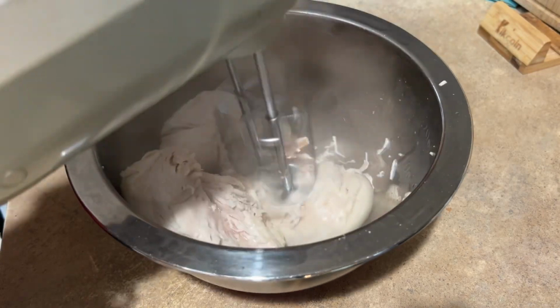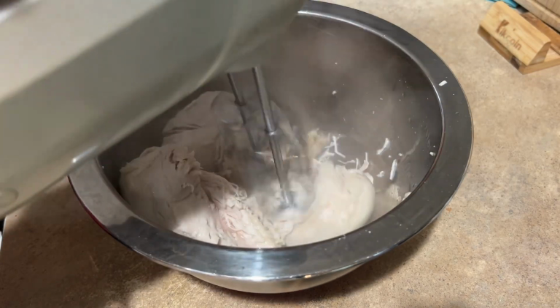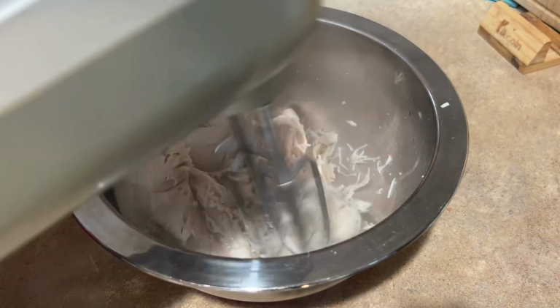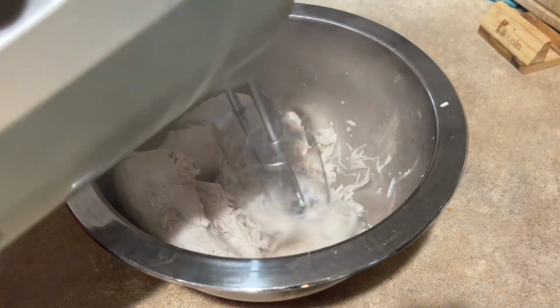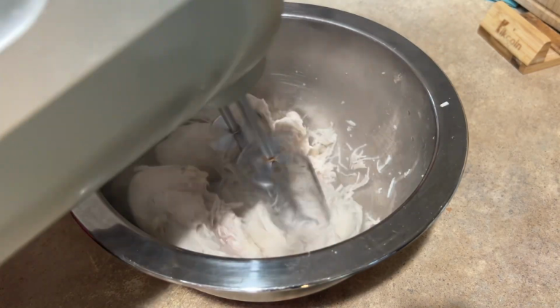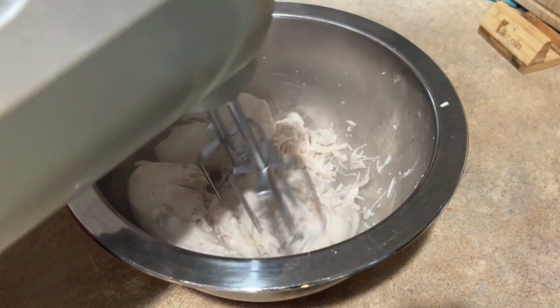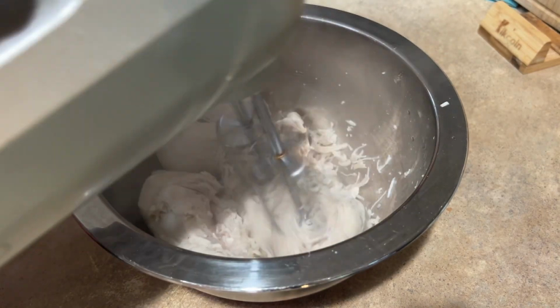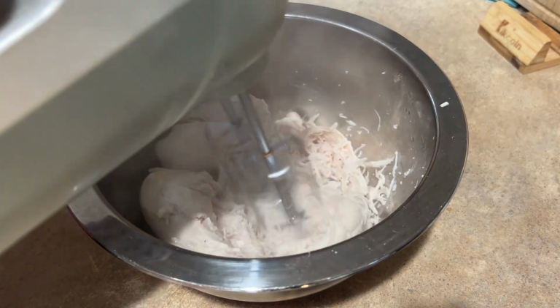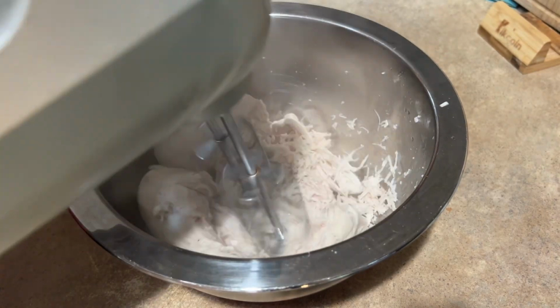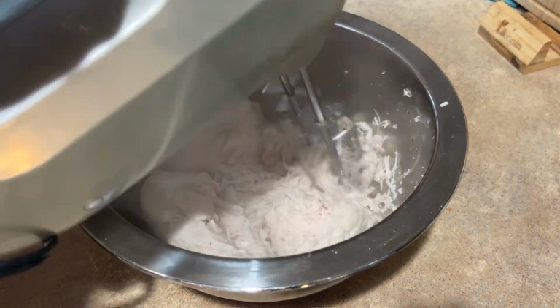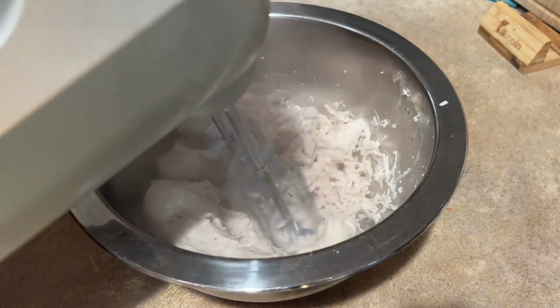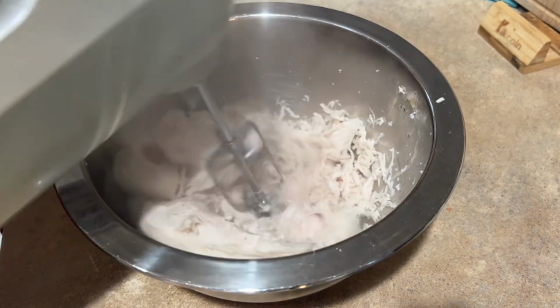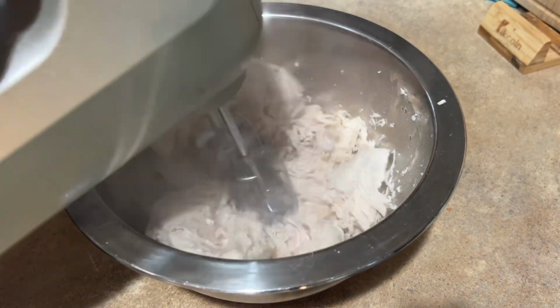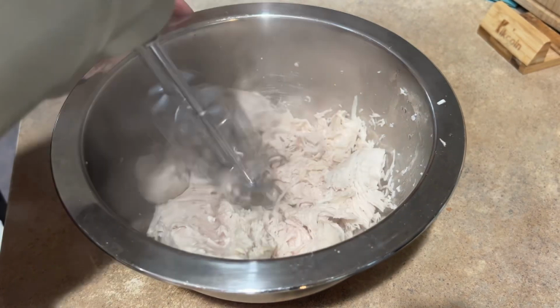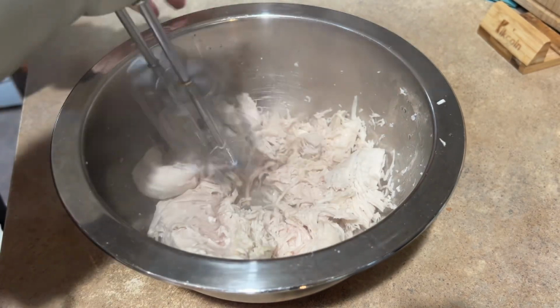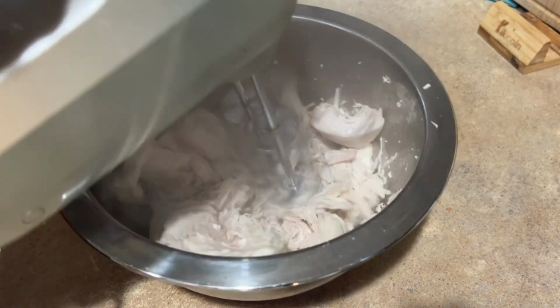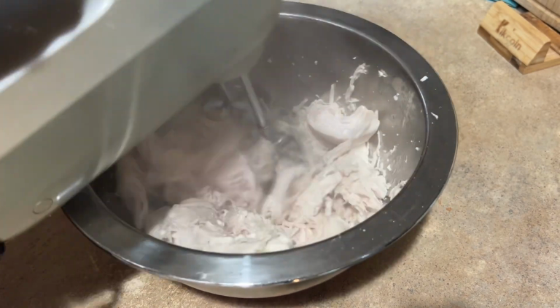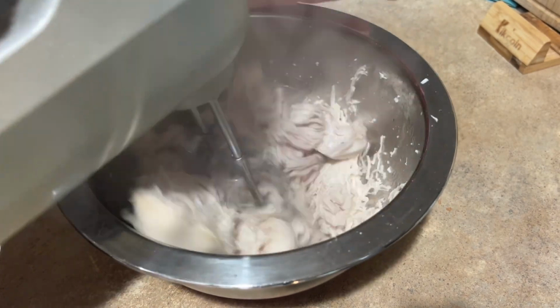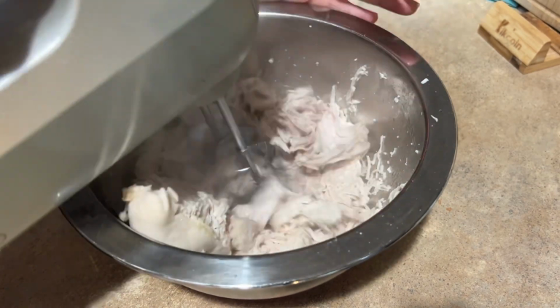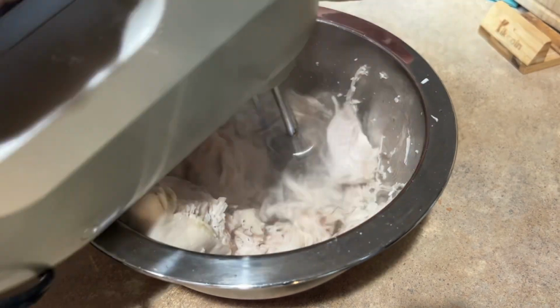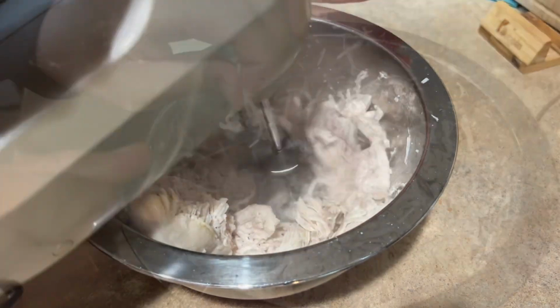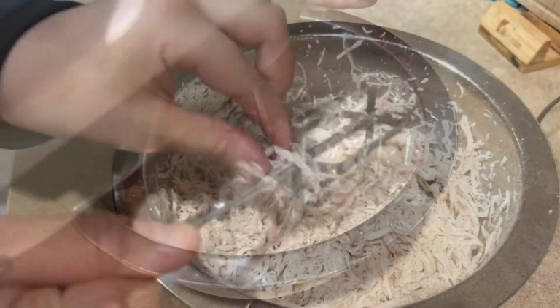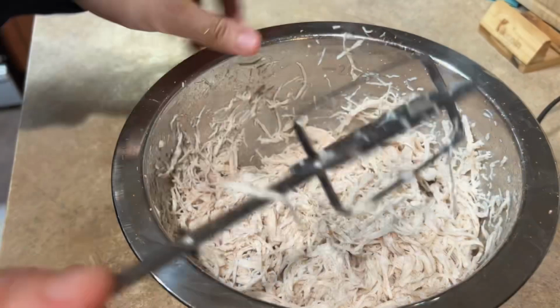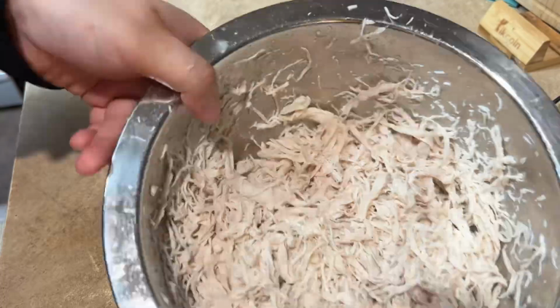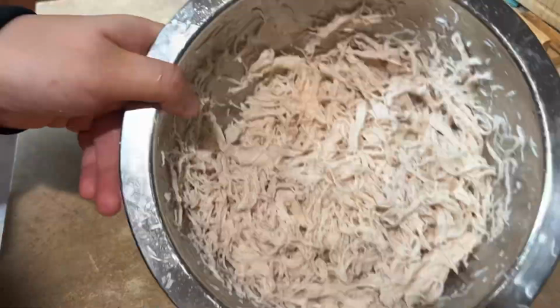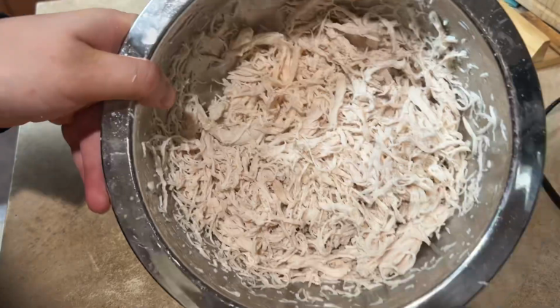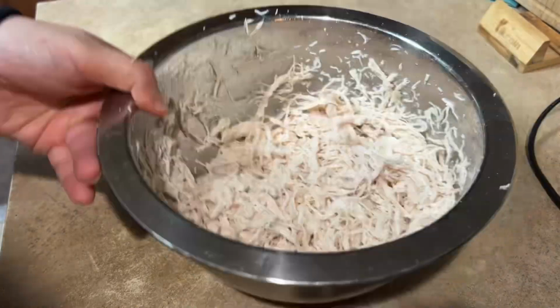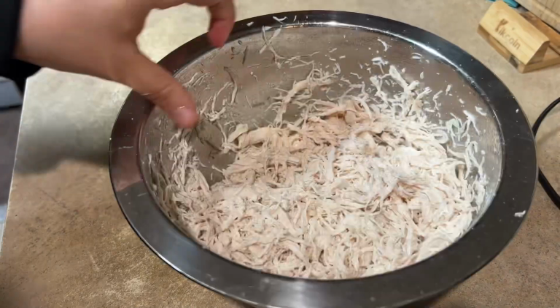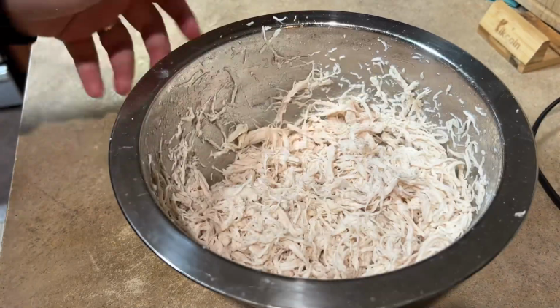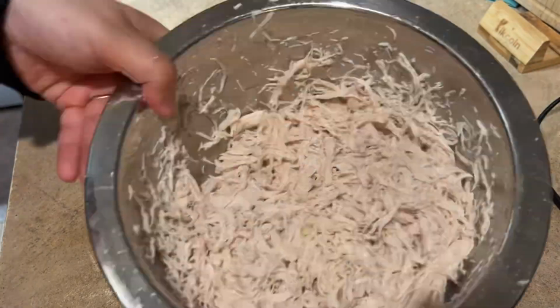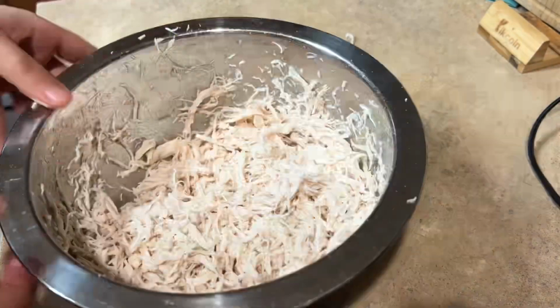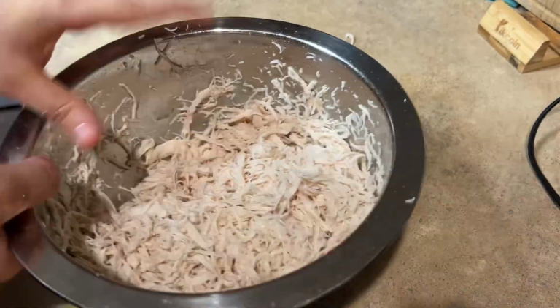When you're done with the chicken, you can either use forks or your hands, but I like to use this hand blender because it's way faster.